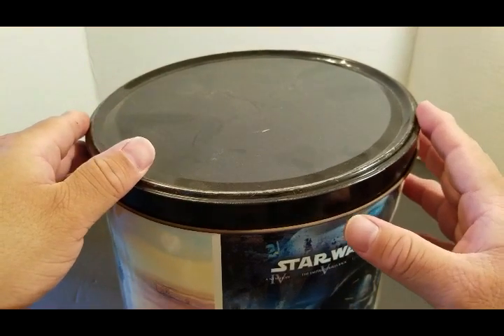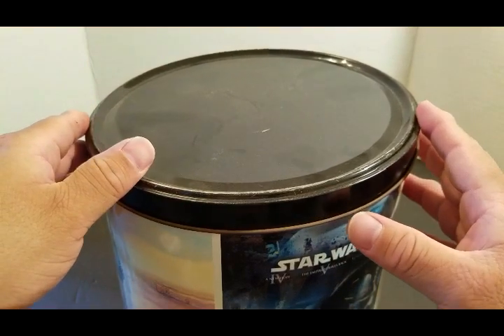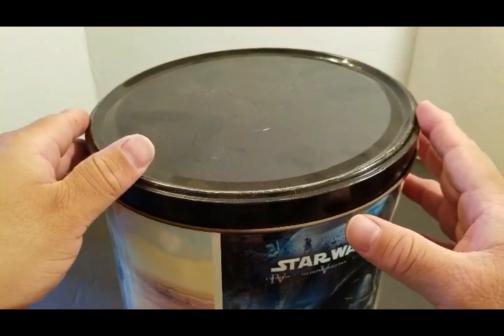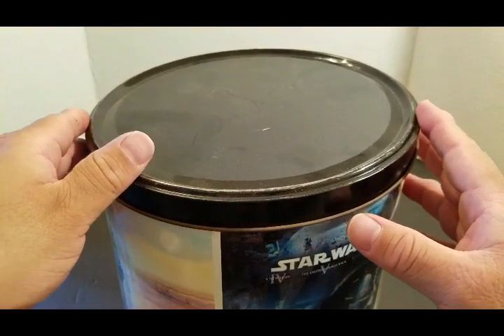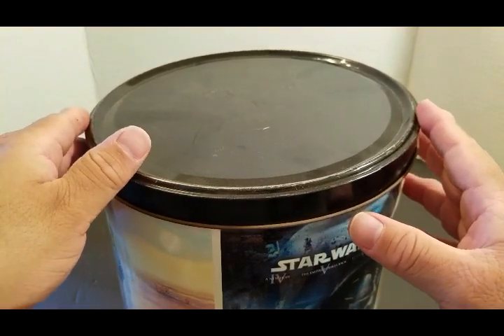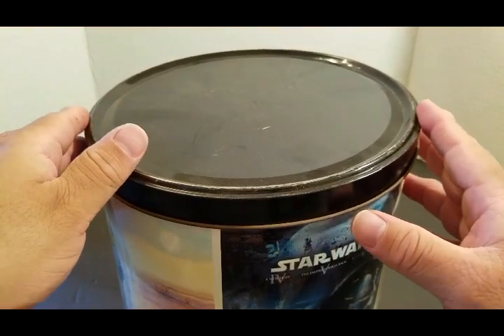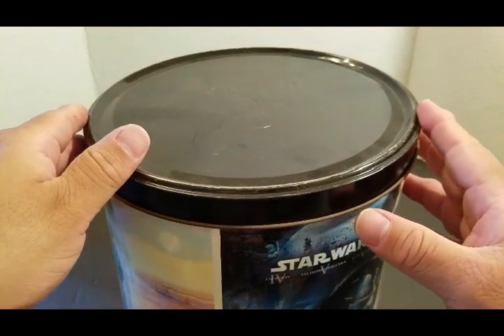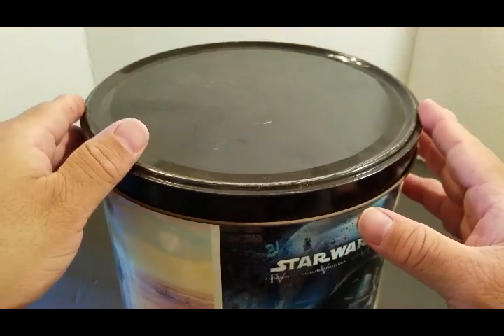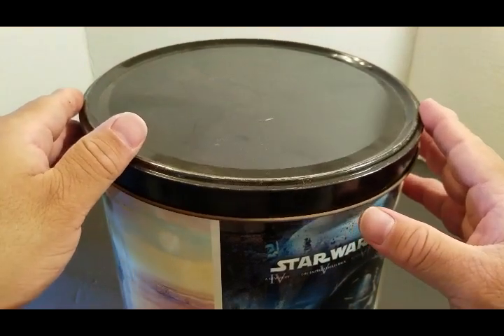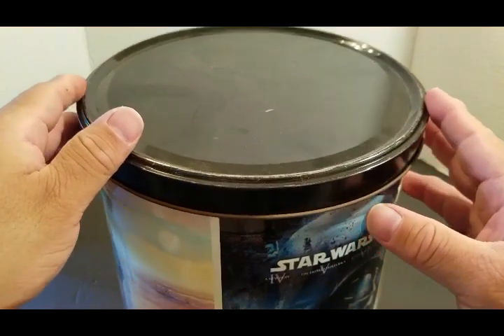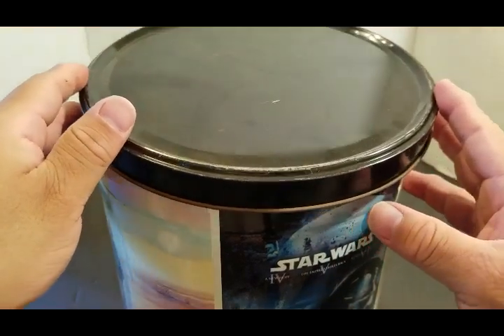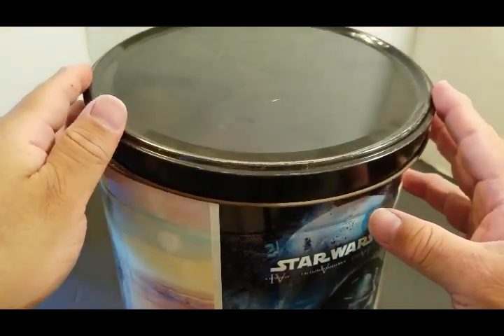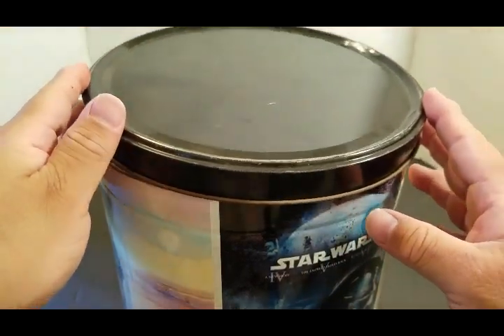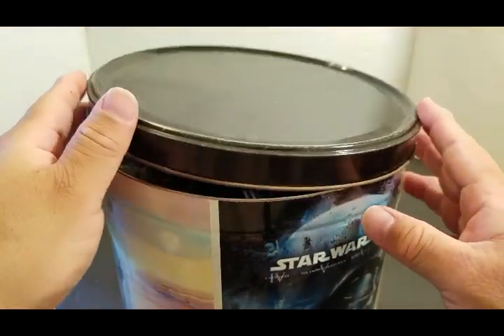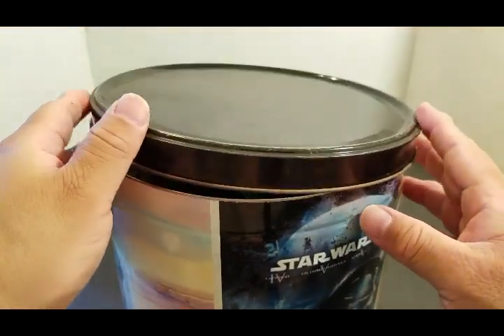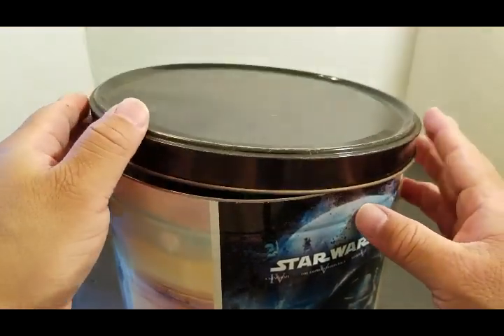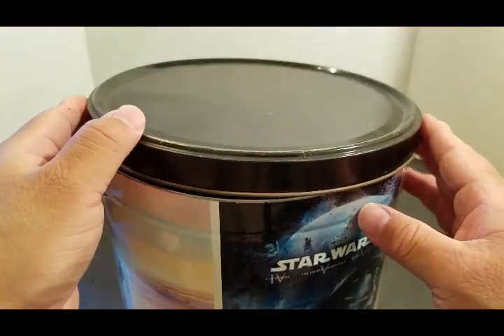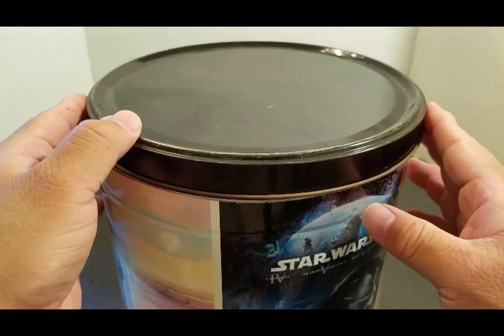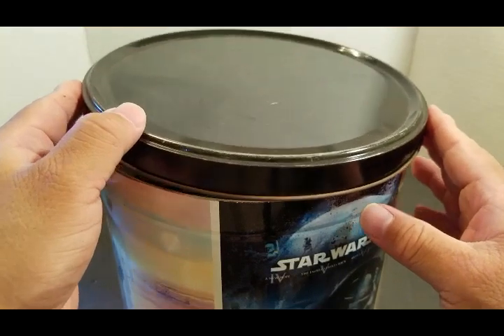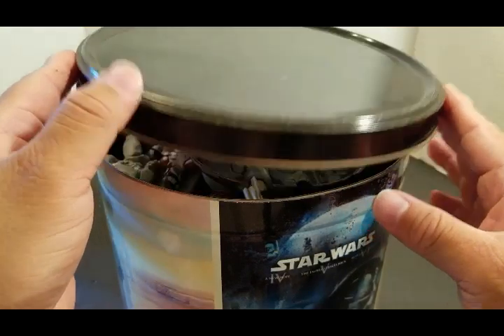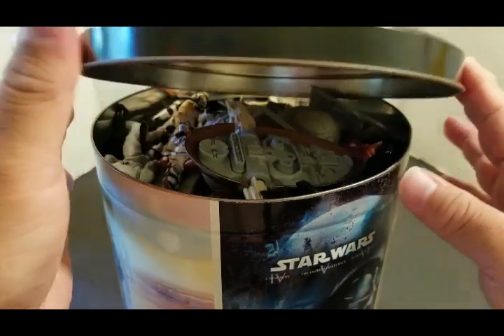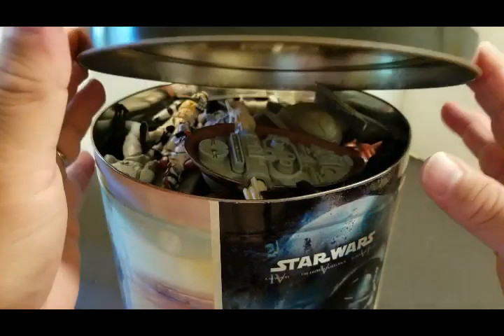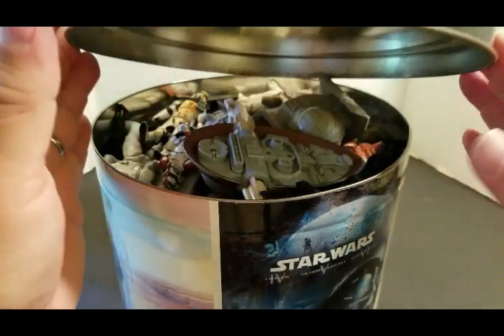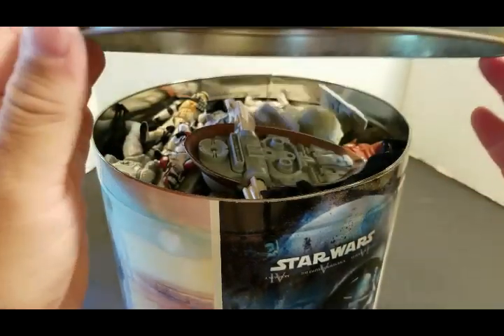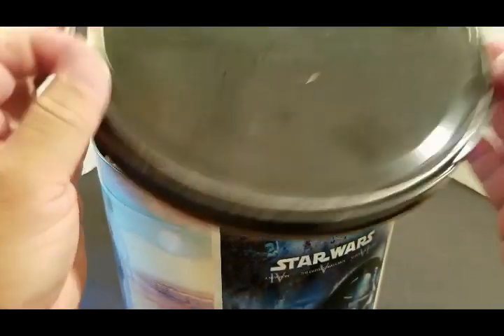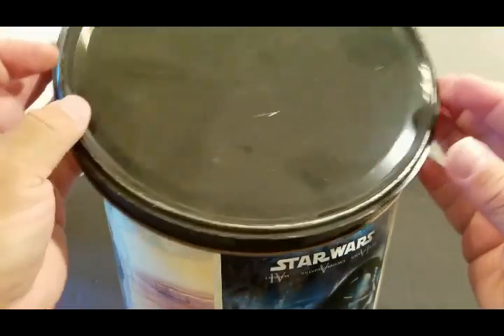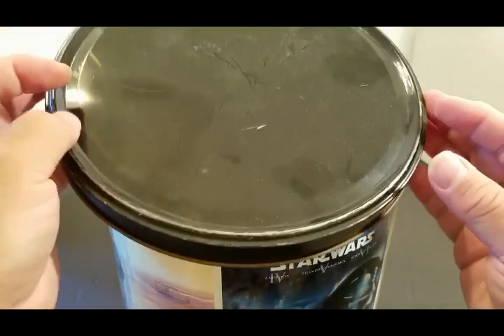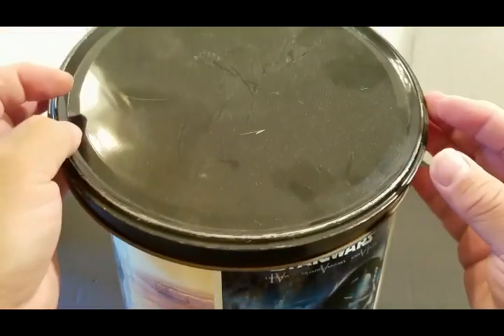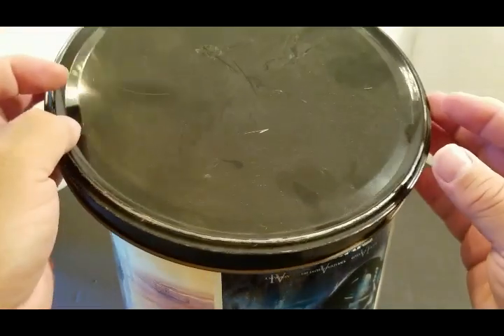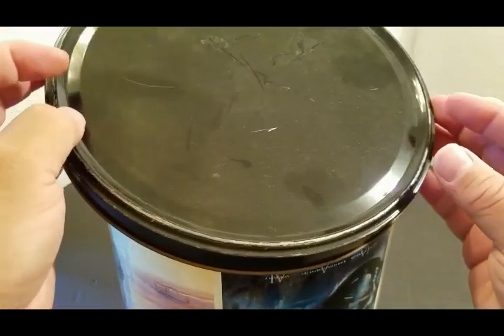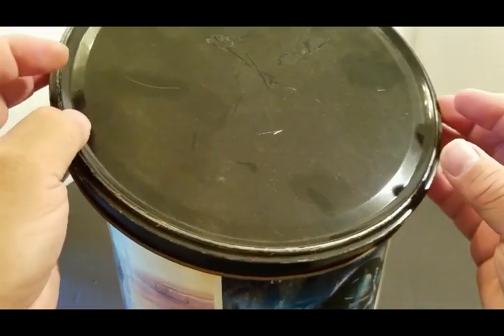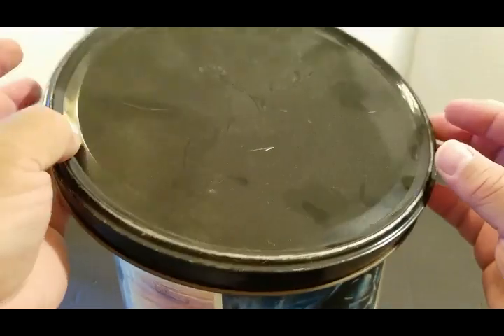So let's go ahead and get started. I'm going to take off the magic lid. Ooh, a dusty magic lid.